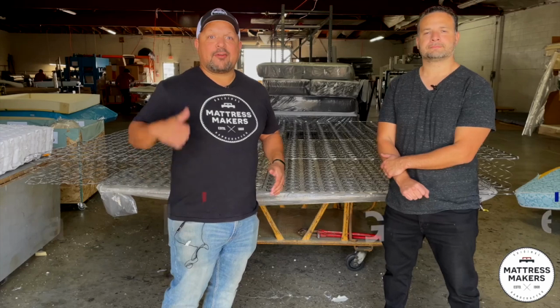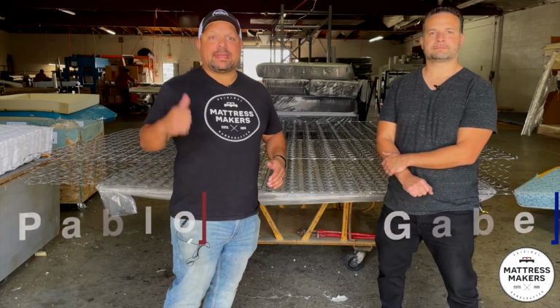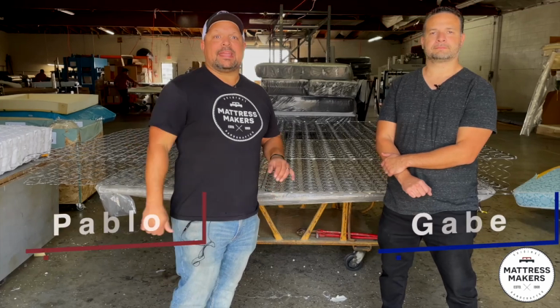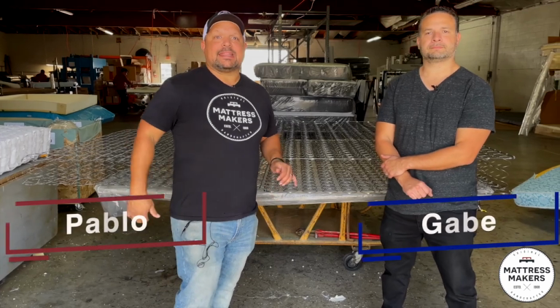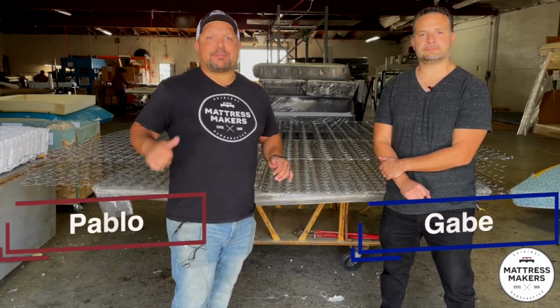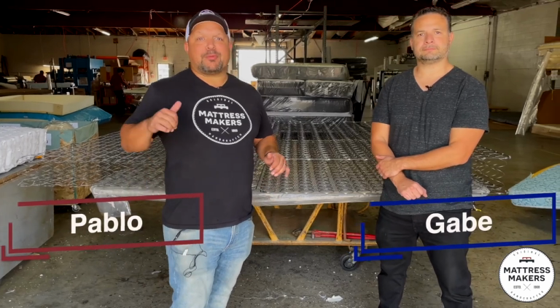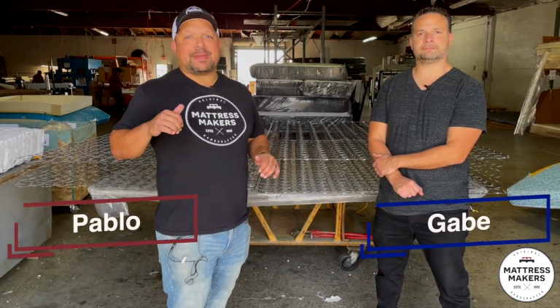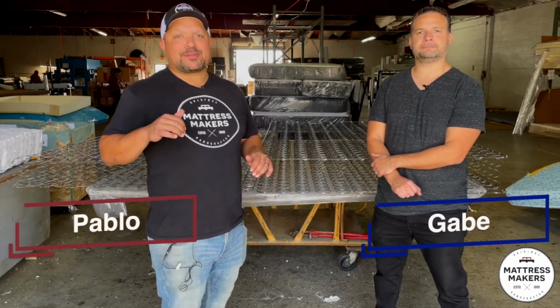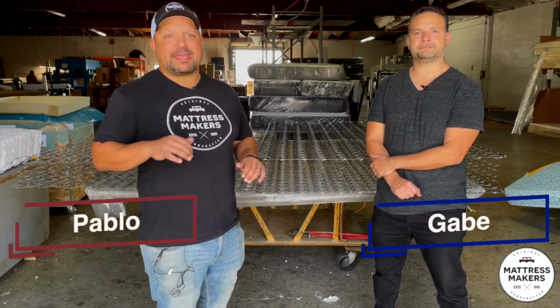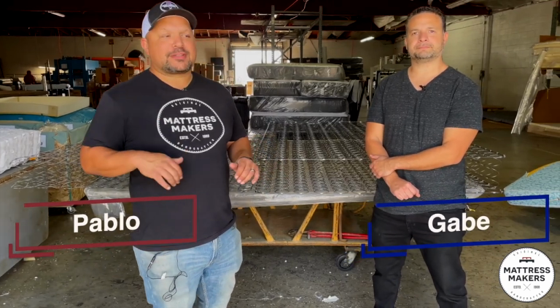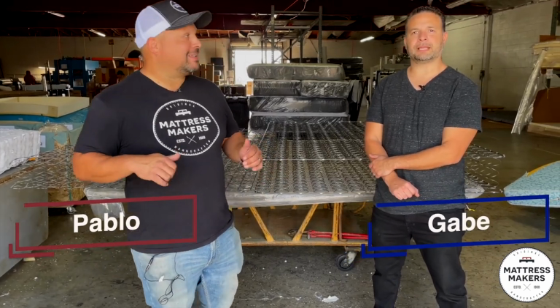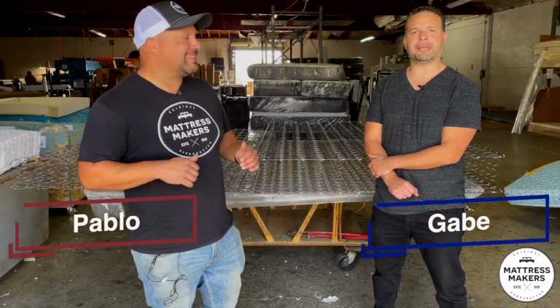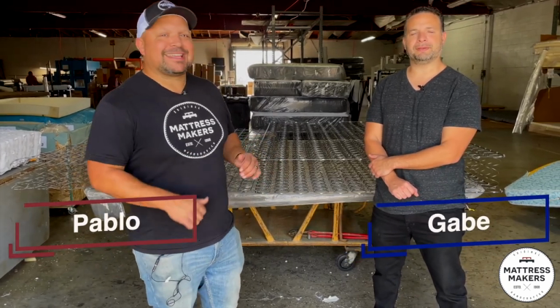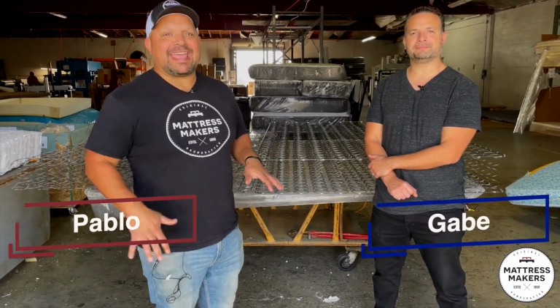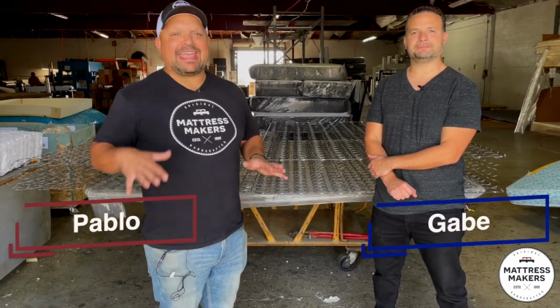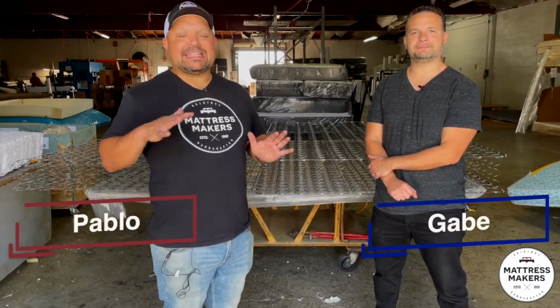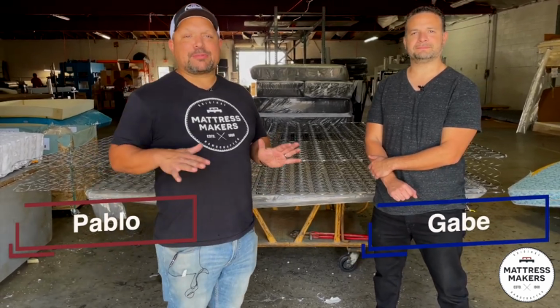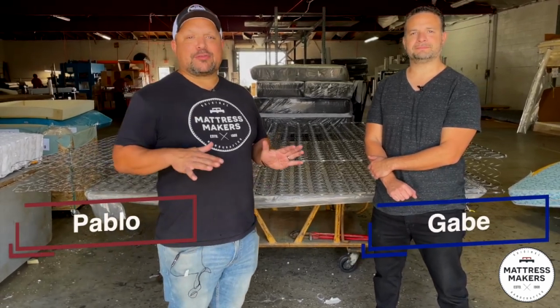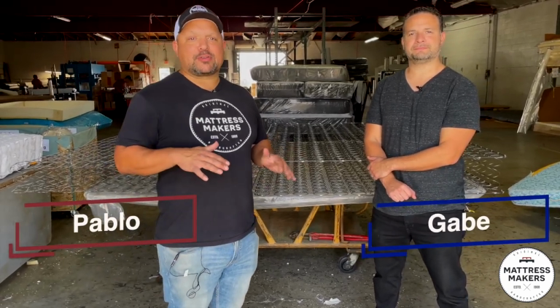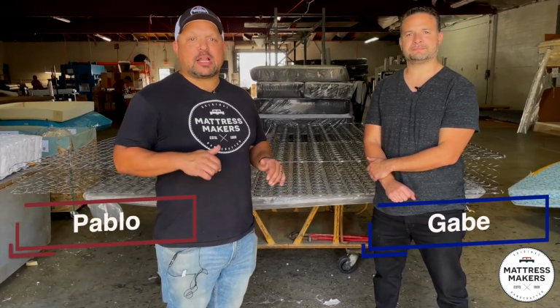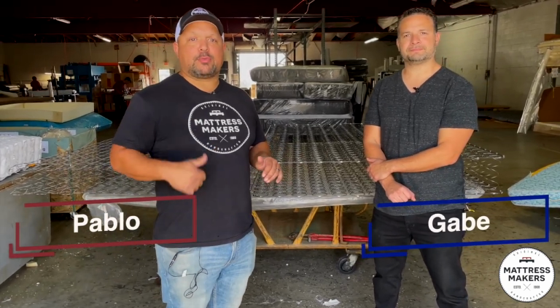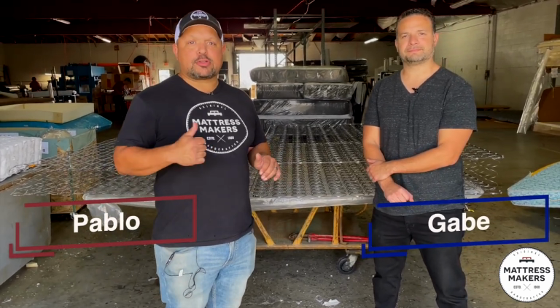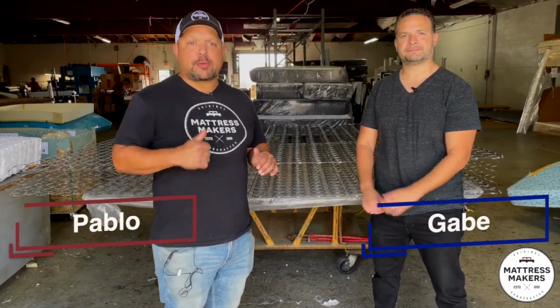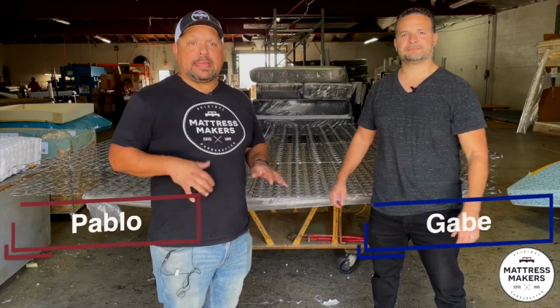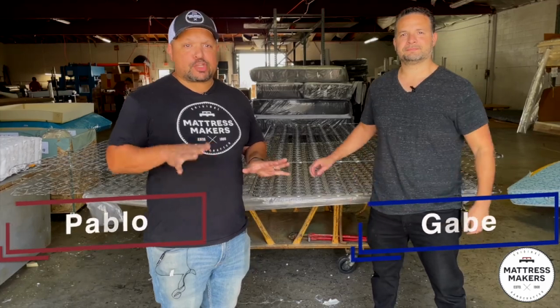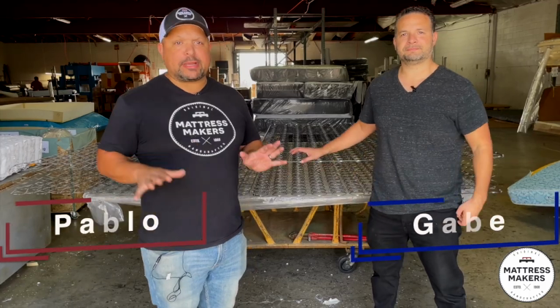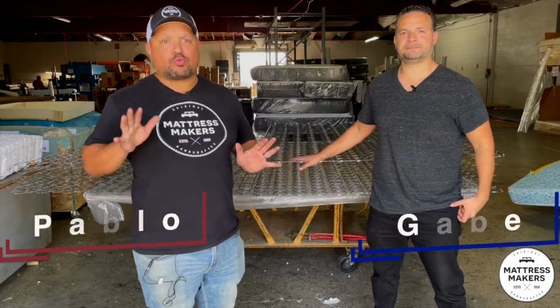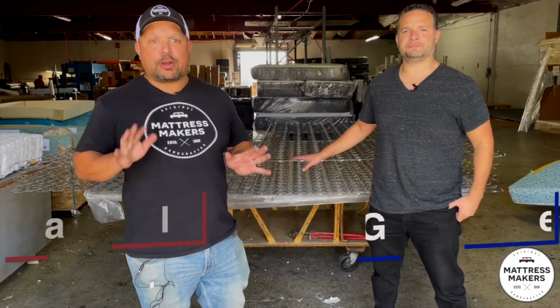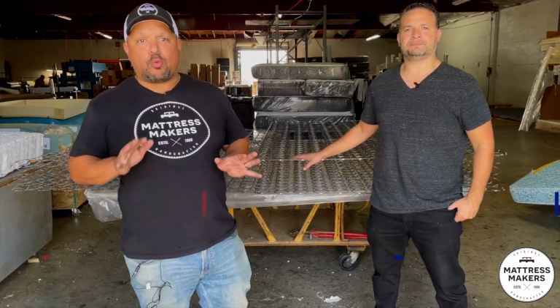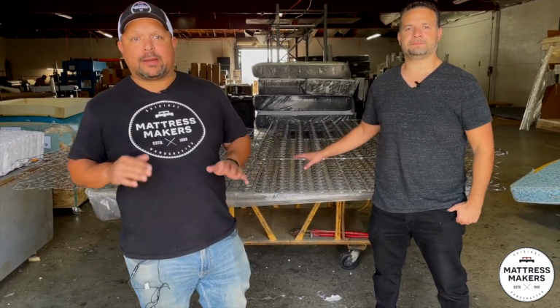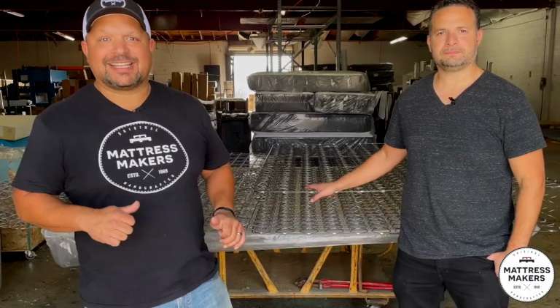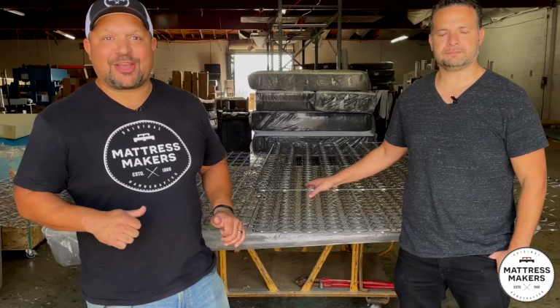Hey everybody, this is Pablo with Mattress Makers. And I'm Gabe. In this episode of Mattressology, we're going to talk about Innersprings 101. Let's go.